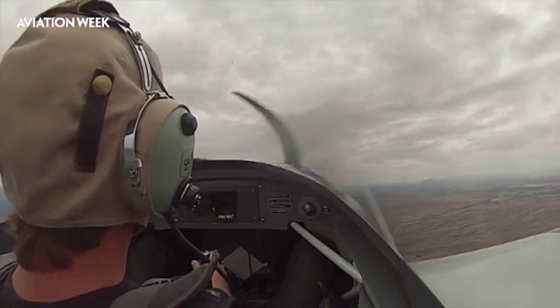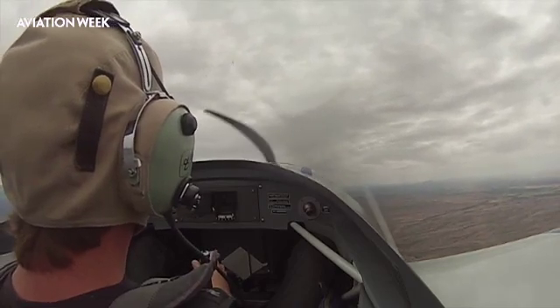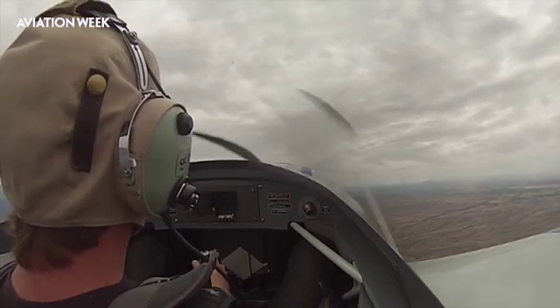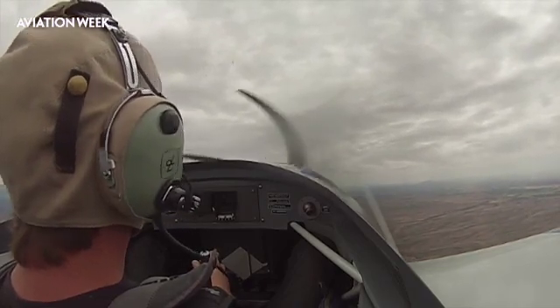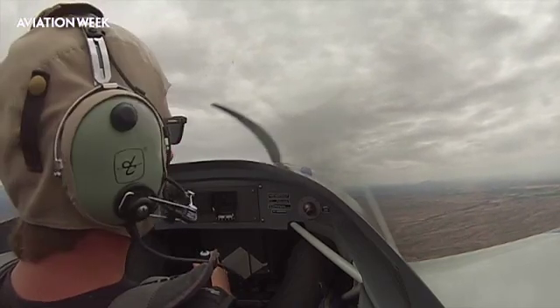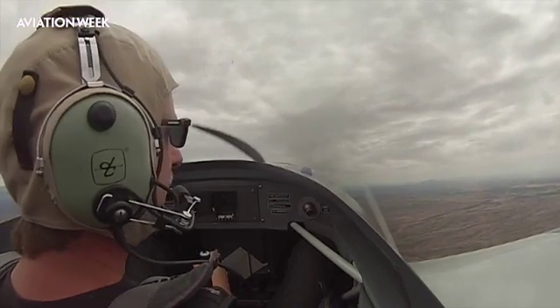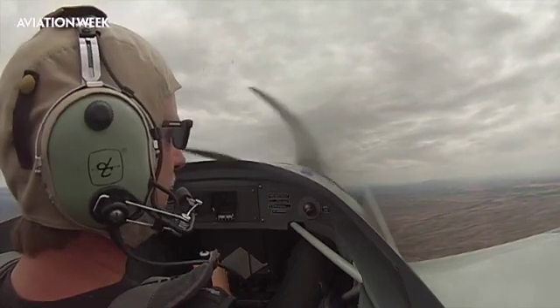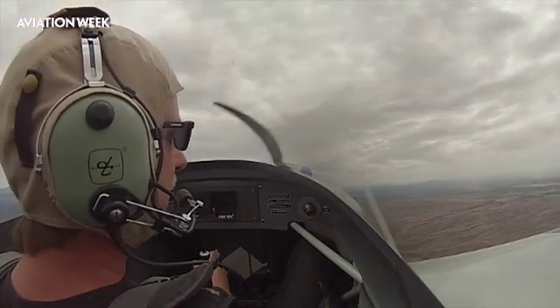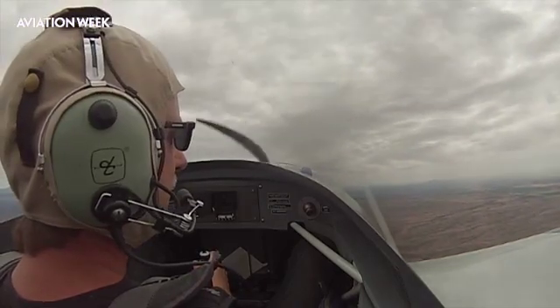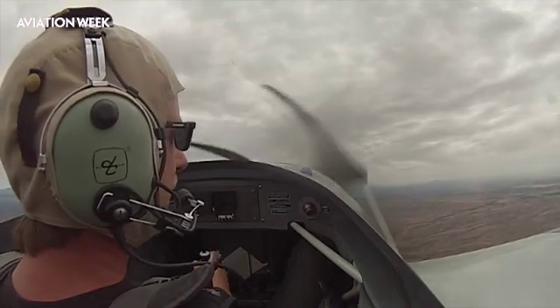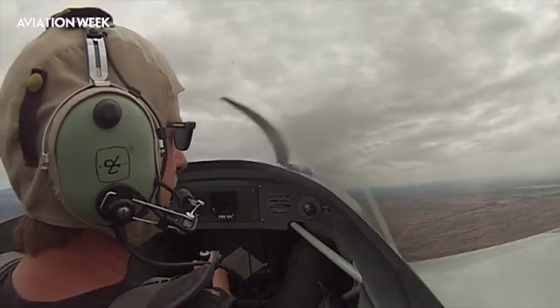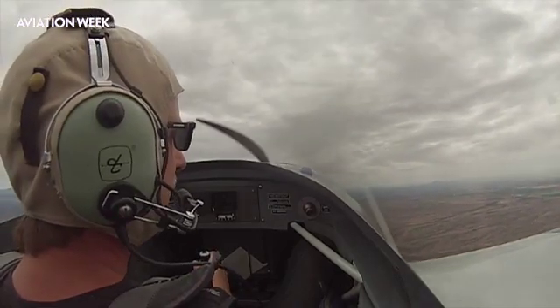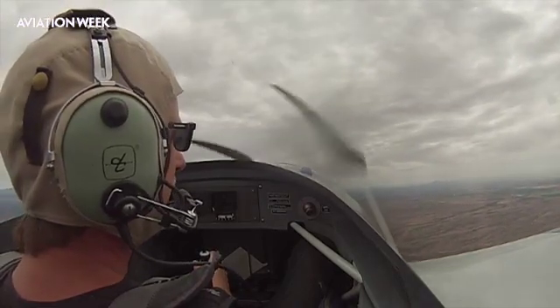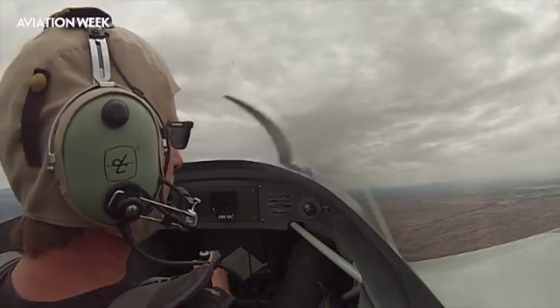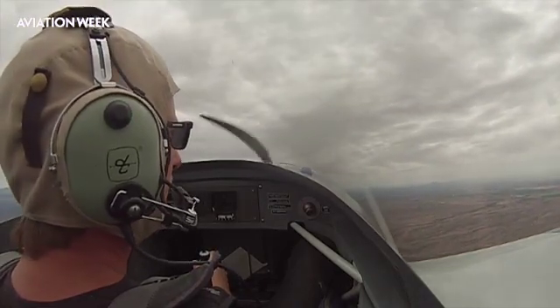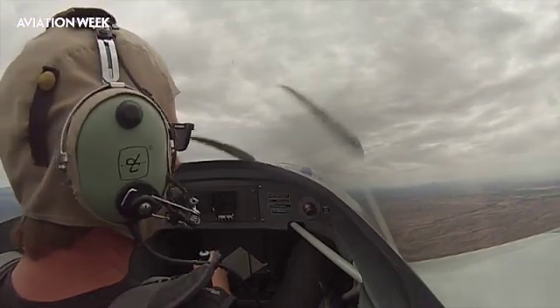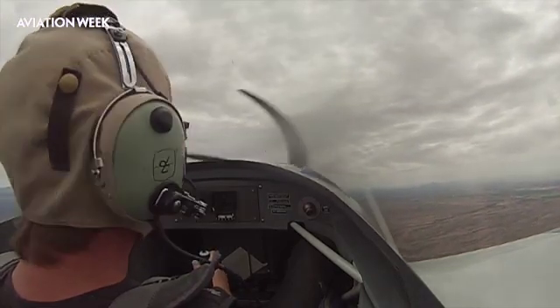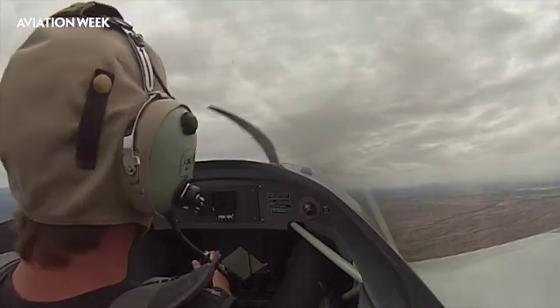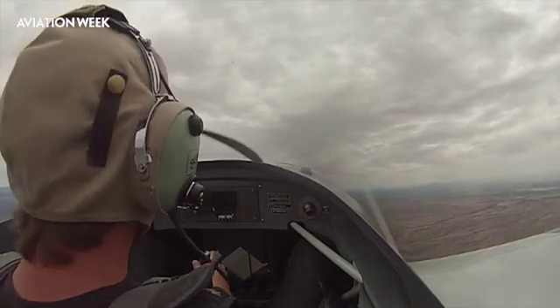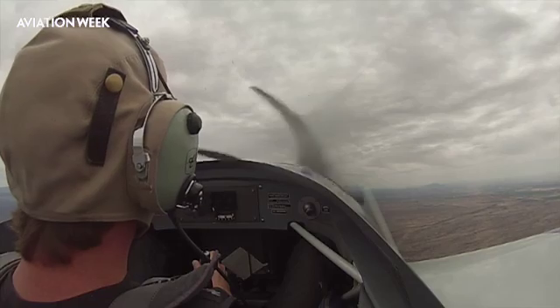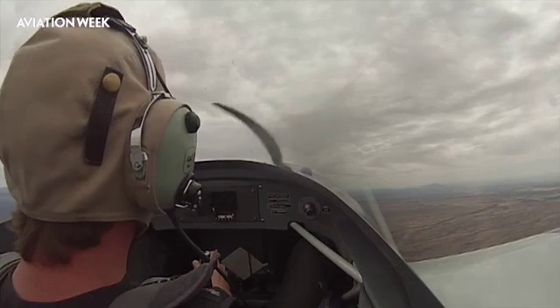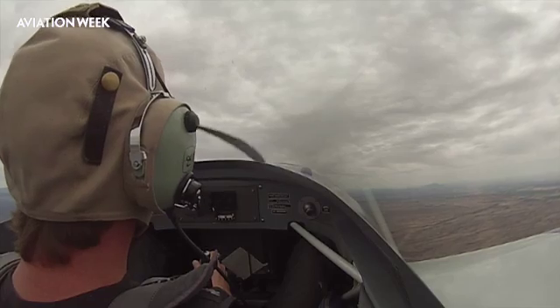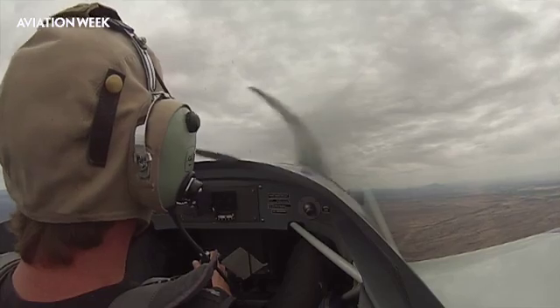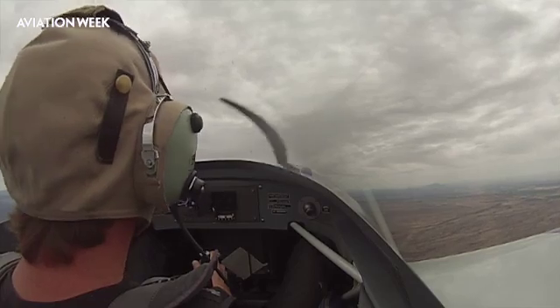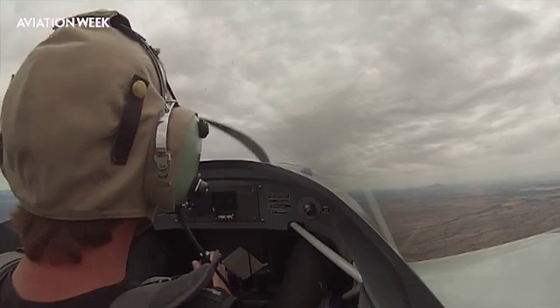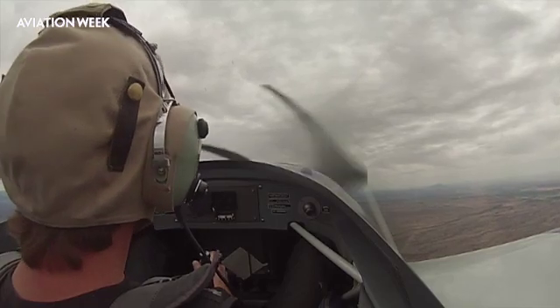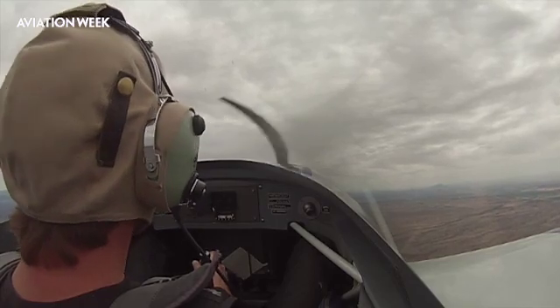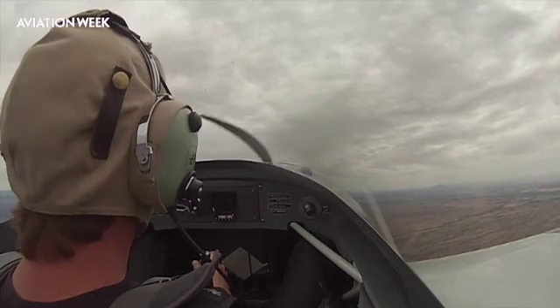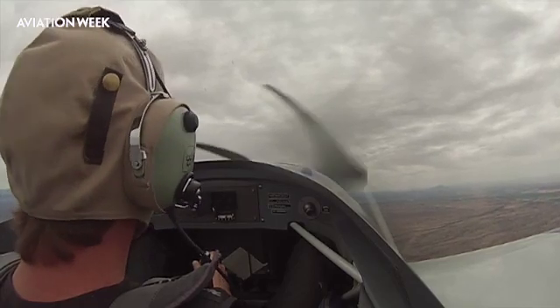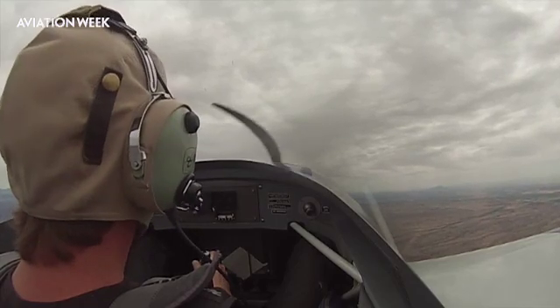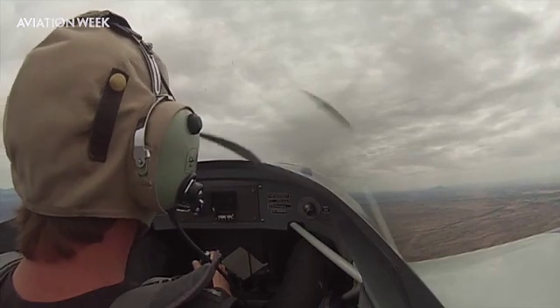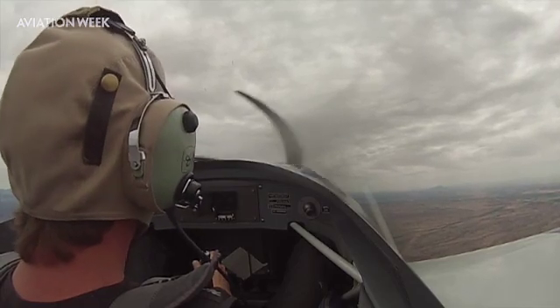That was all in all excellent — especially considering you didn't have all the academics and you didn't have the lead-in.